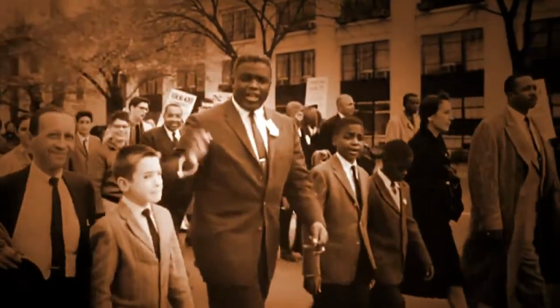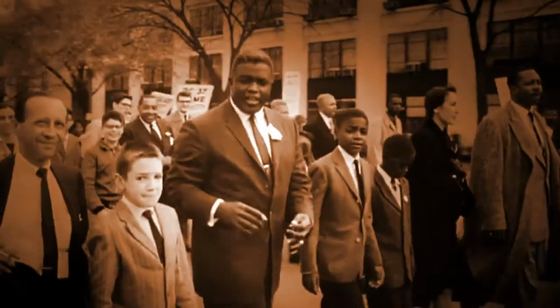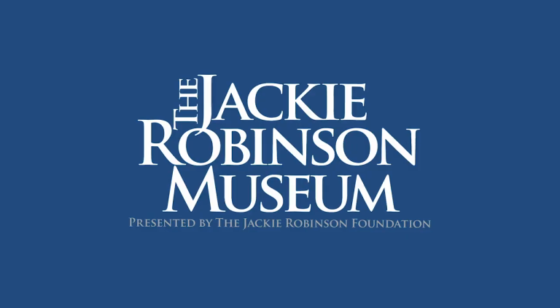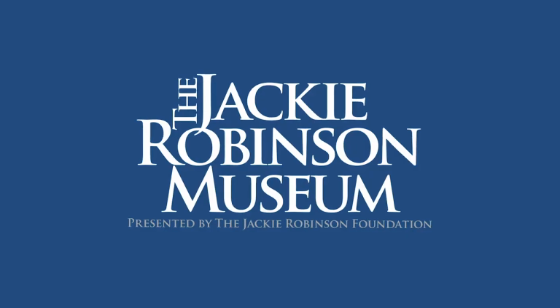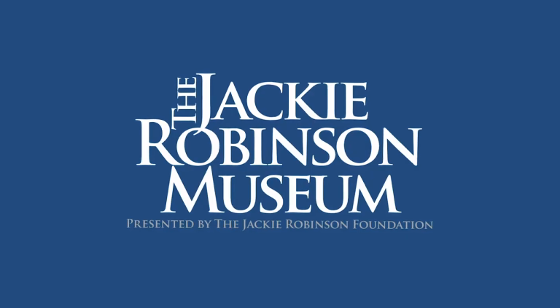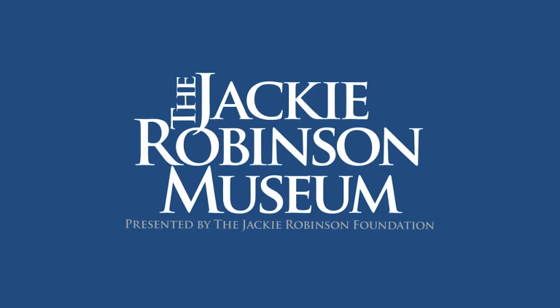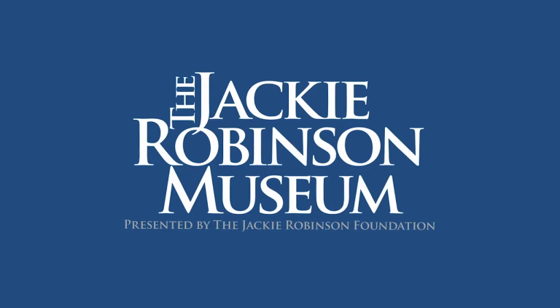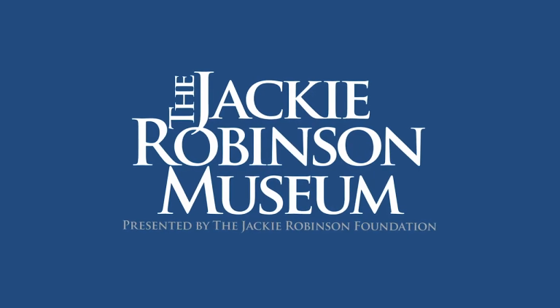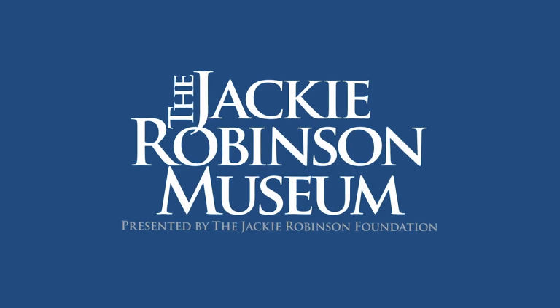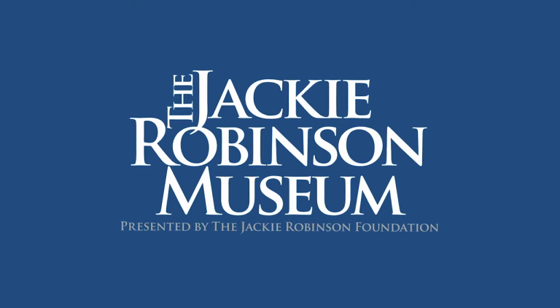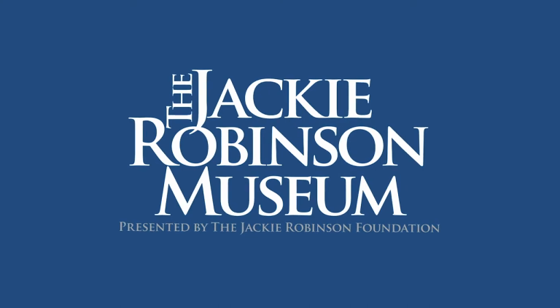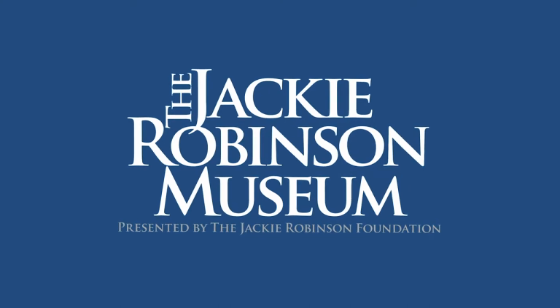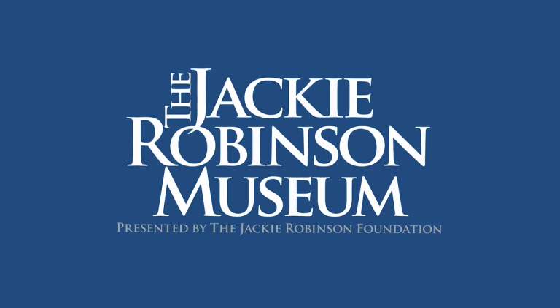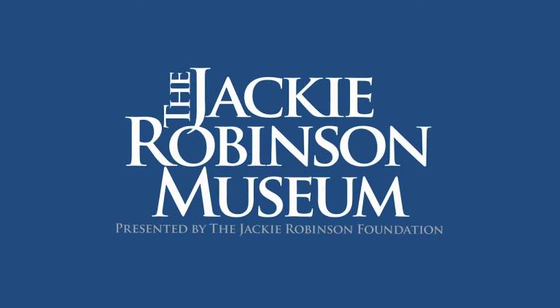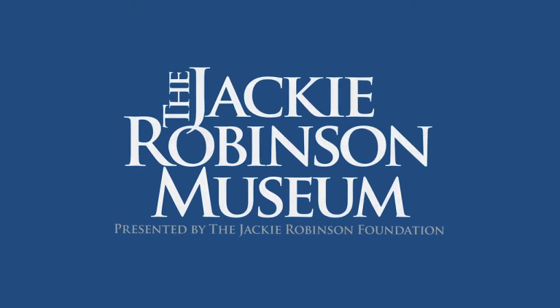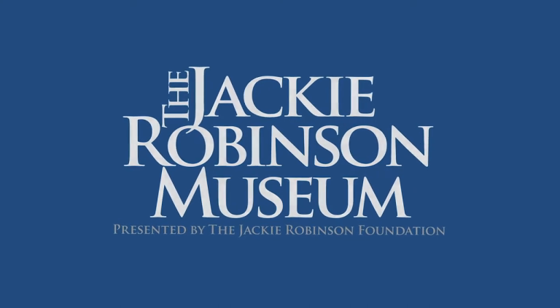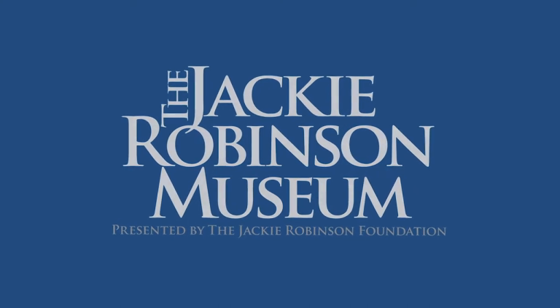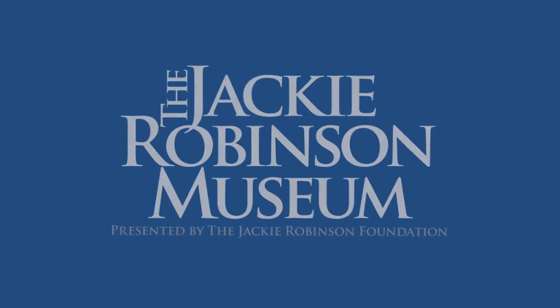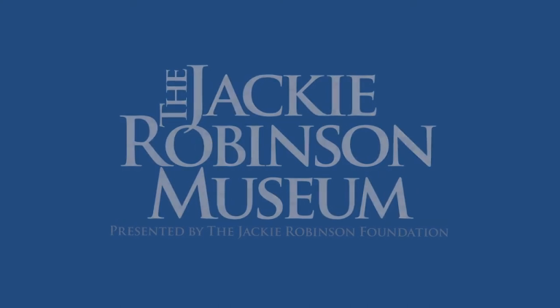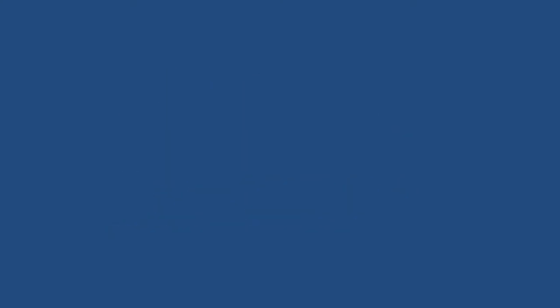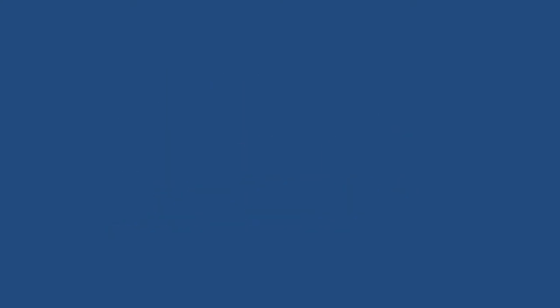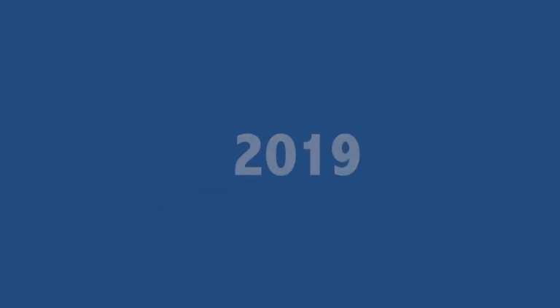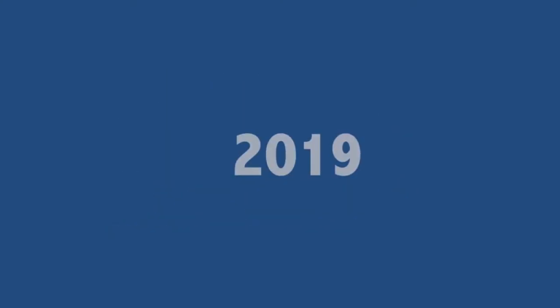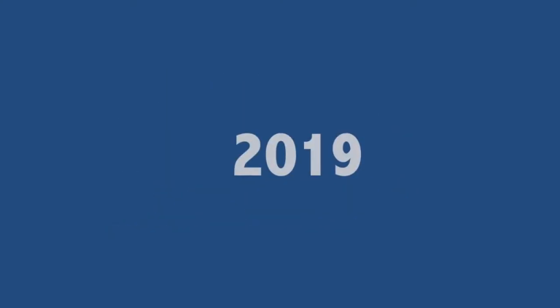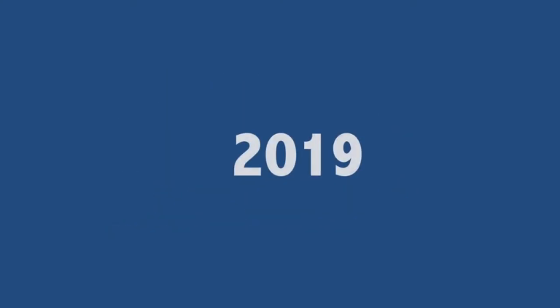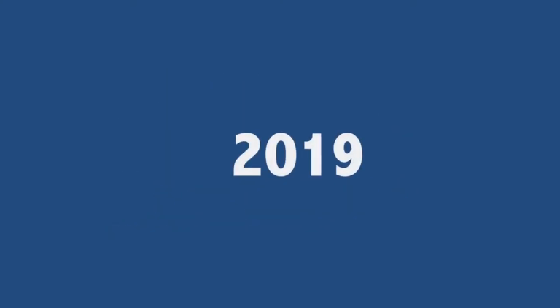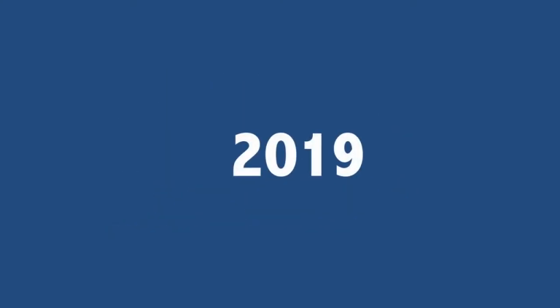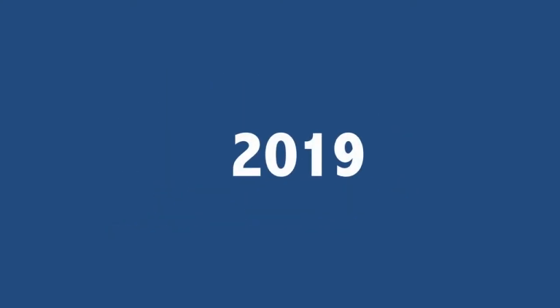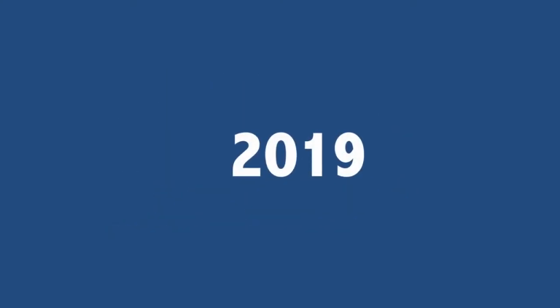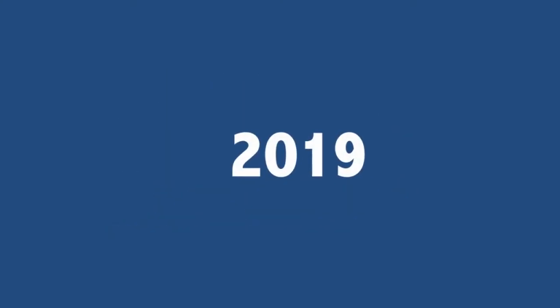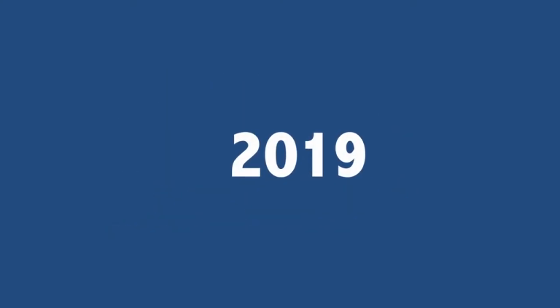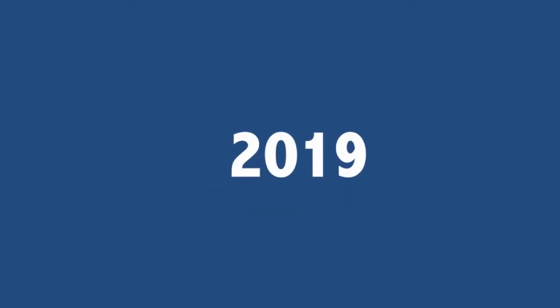See the whole story at the Jackie Robinson Museum. Opening 2019.